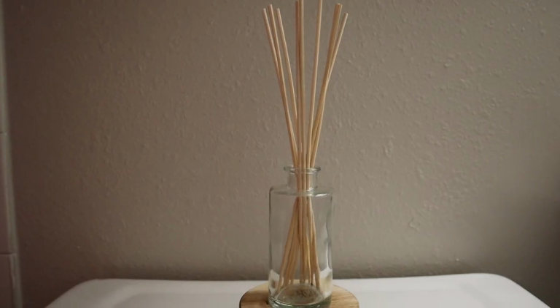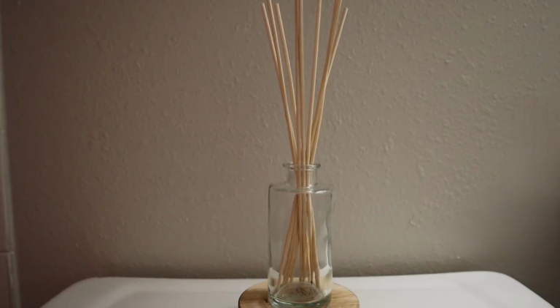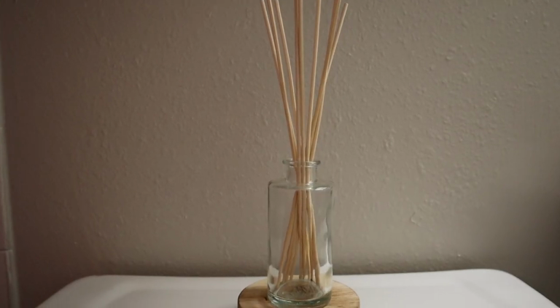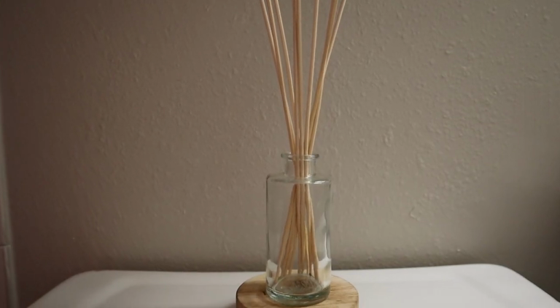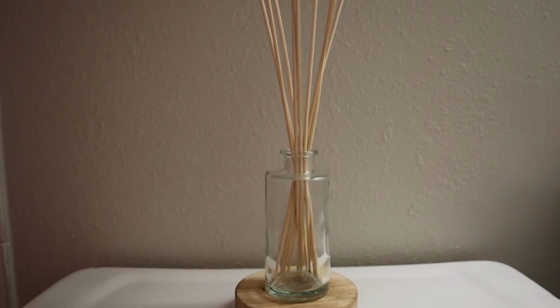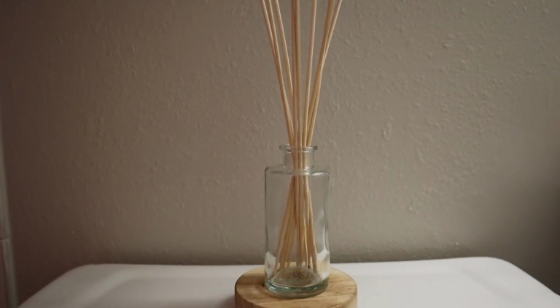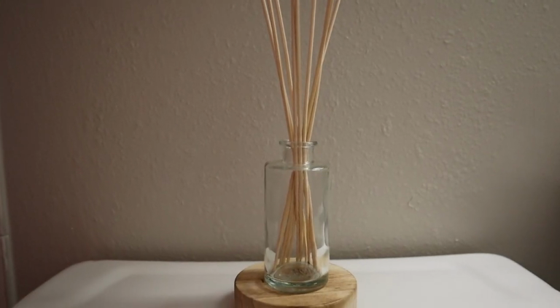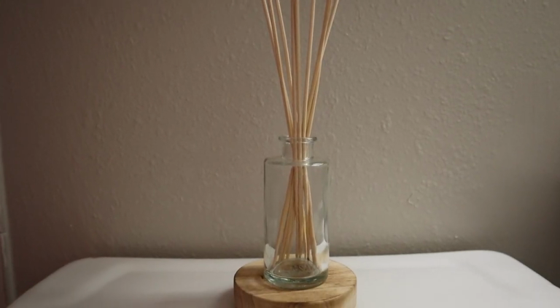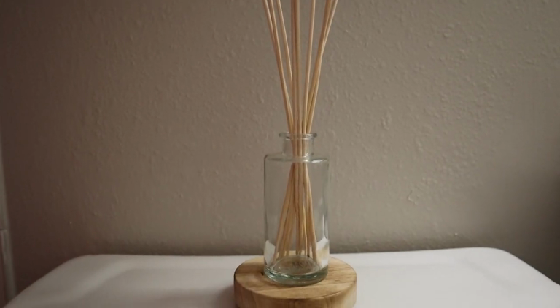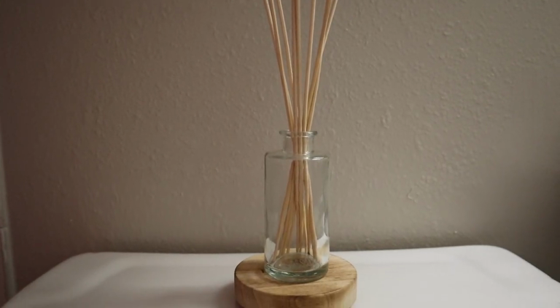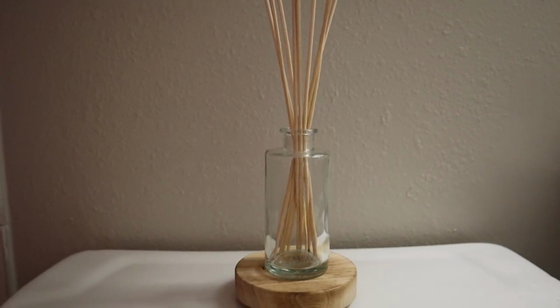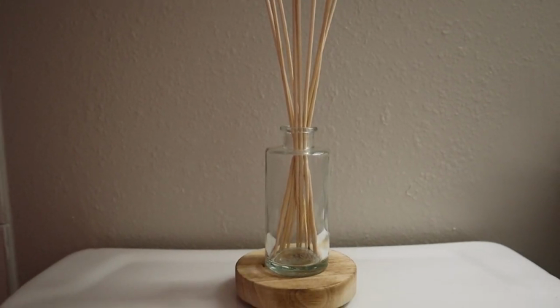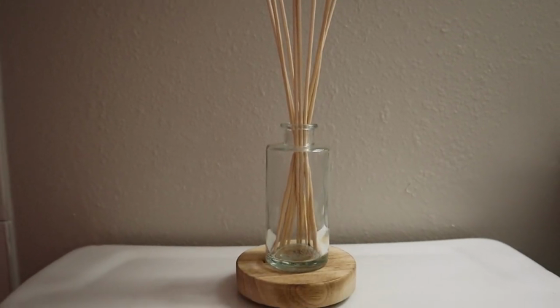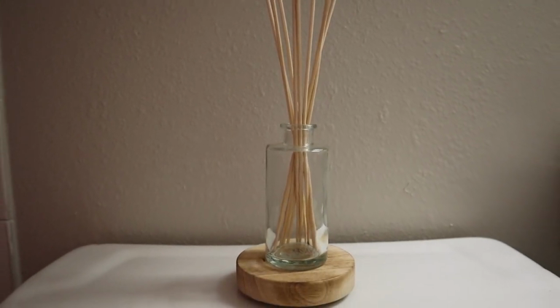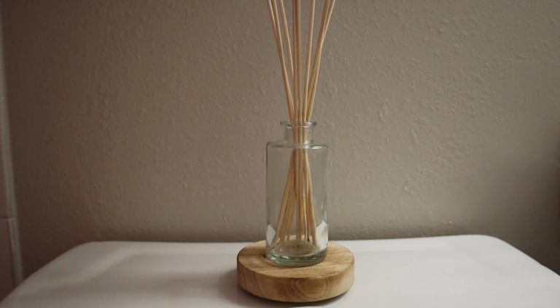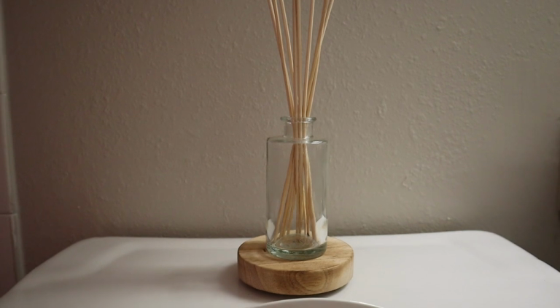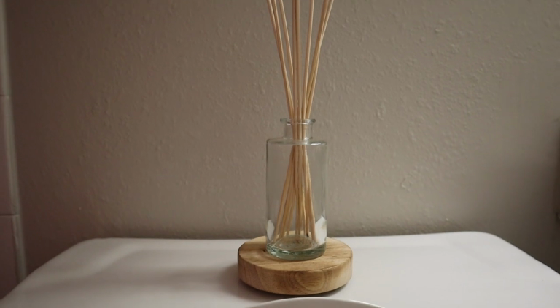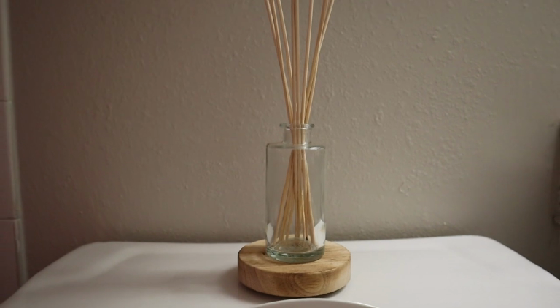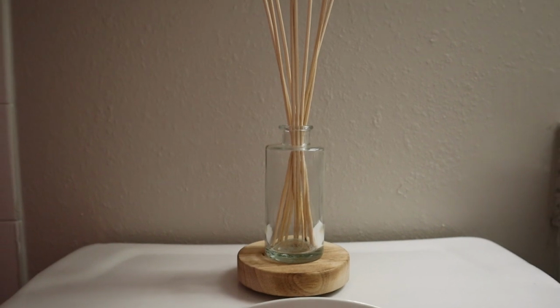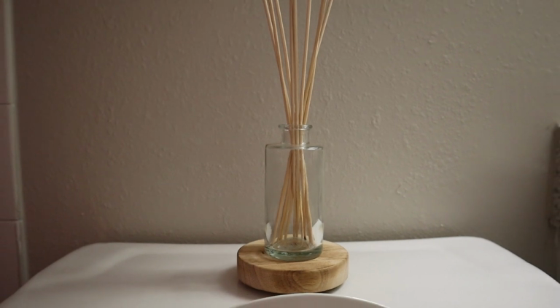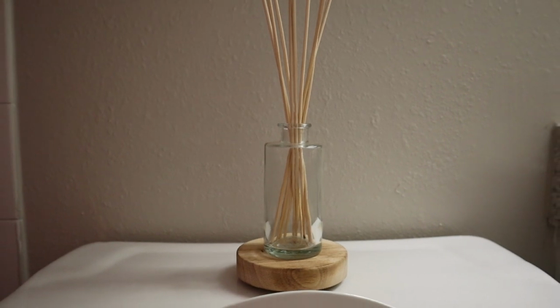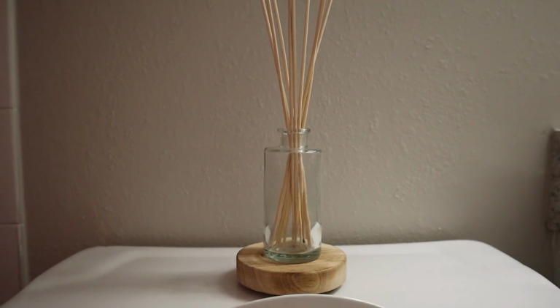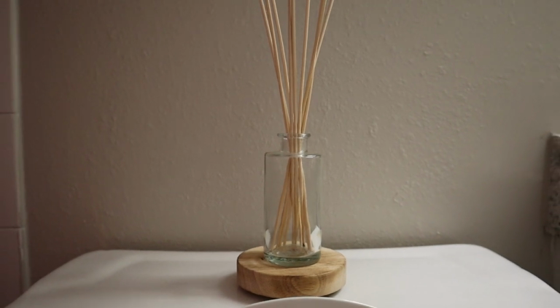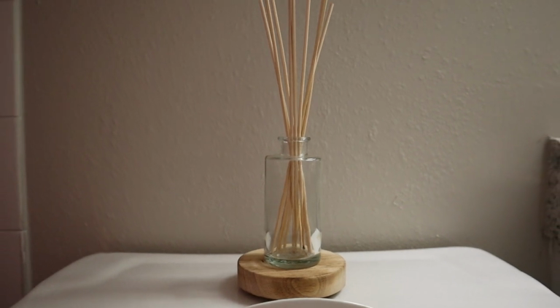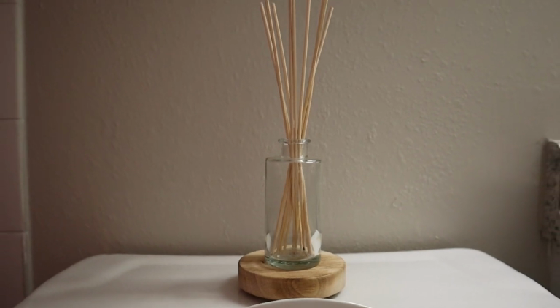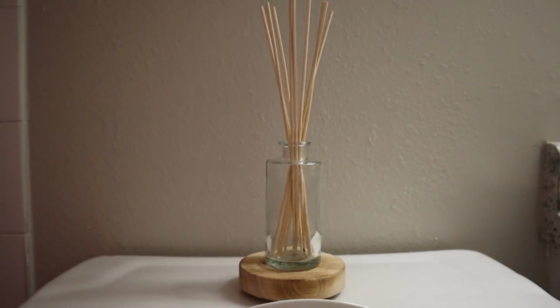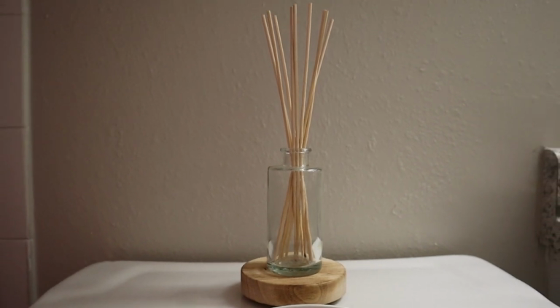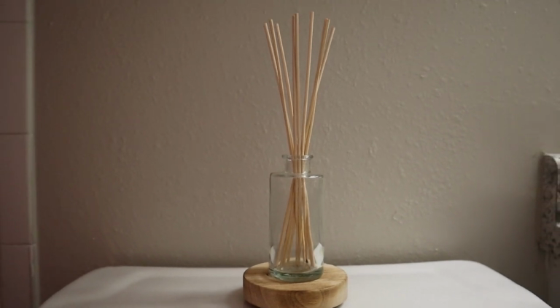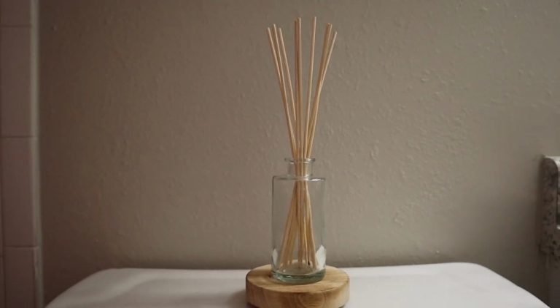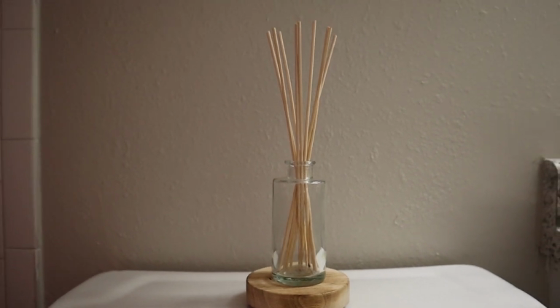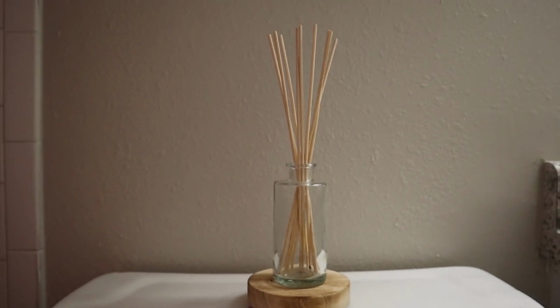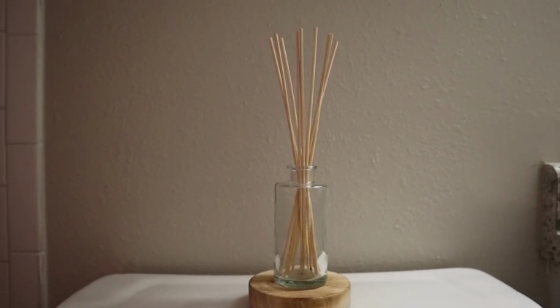Over here I have the essential oils that I got from Target around Christmas time last year.